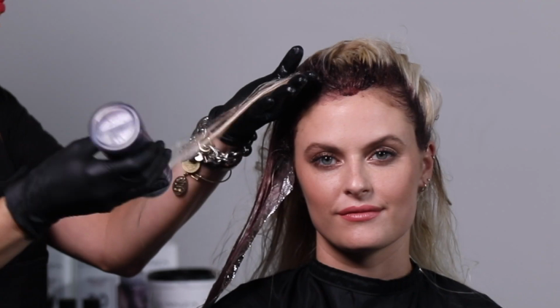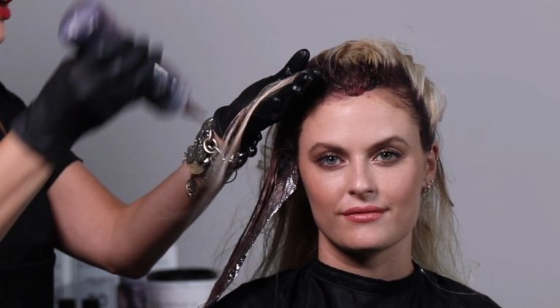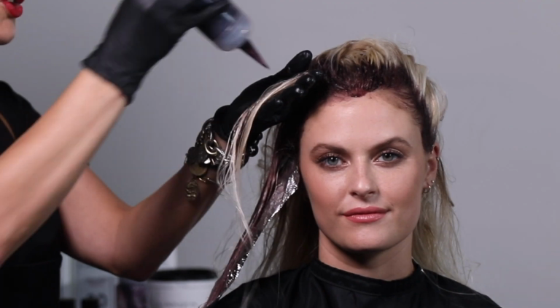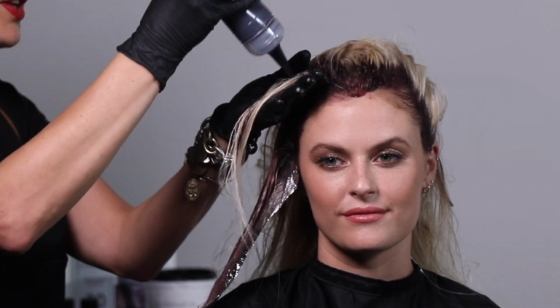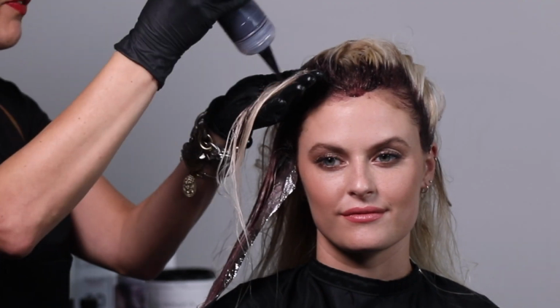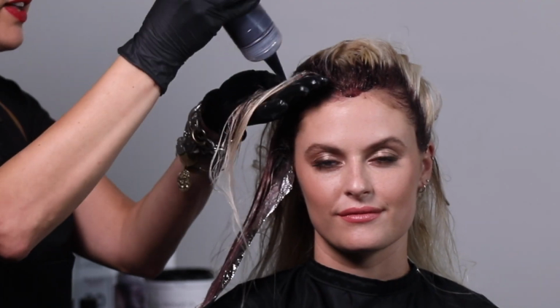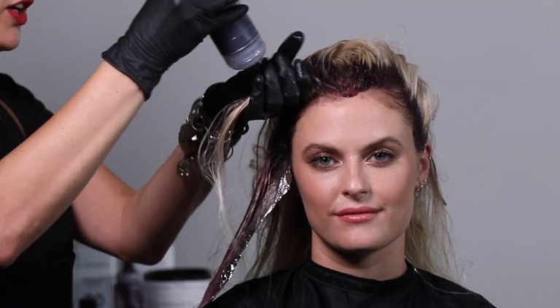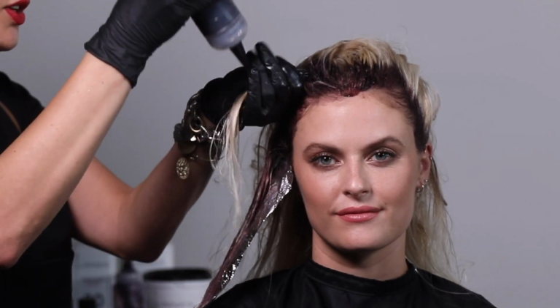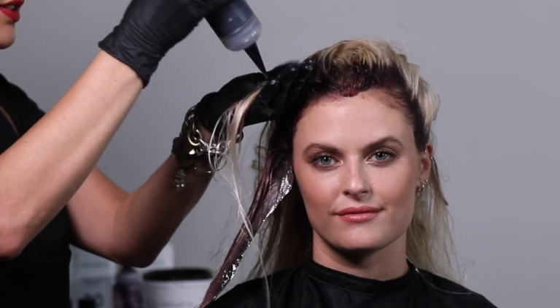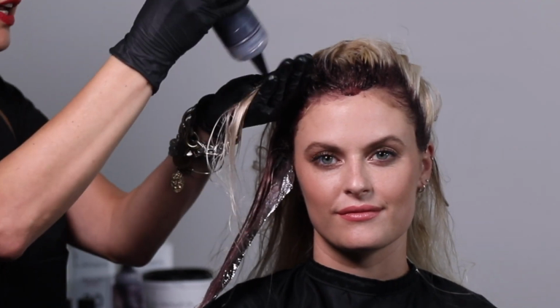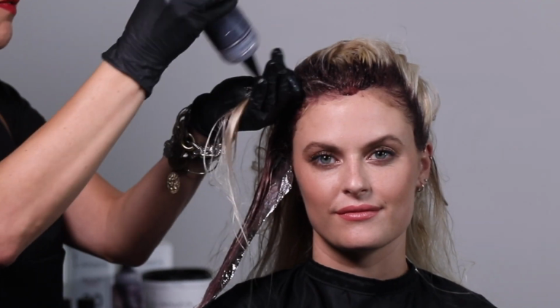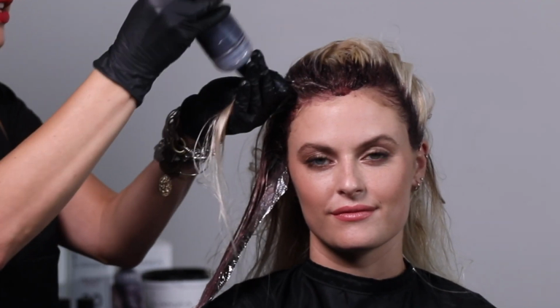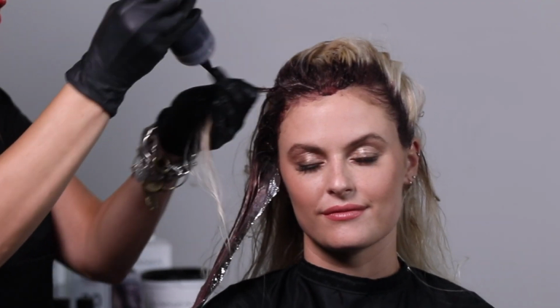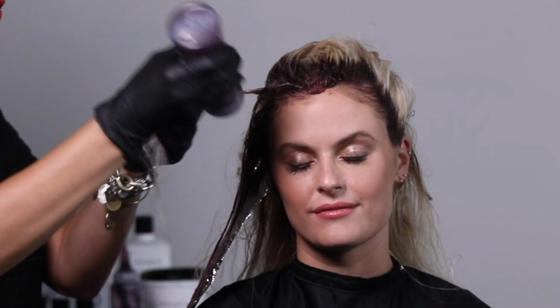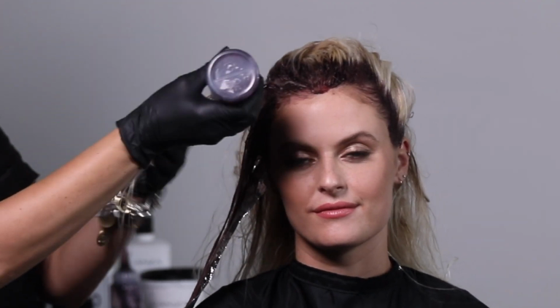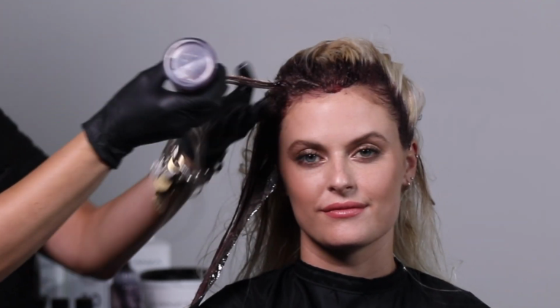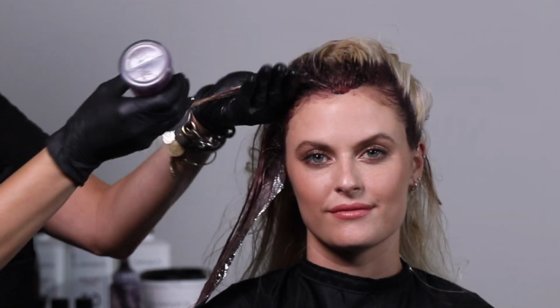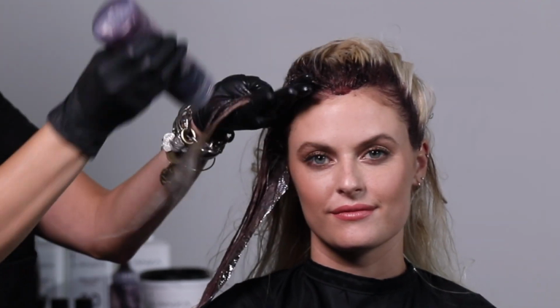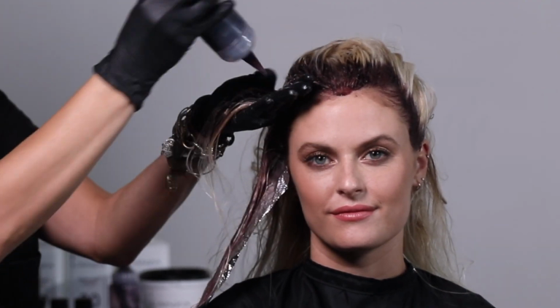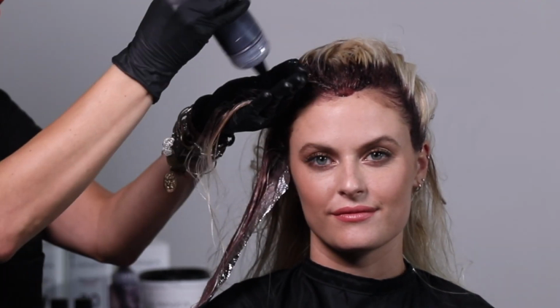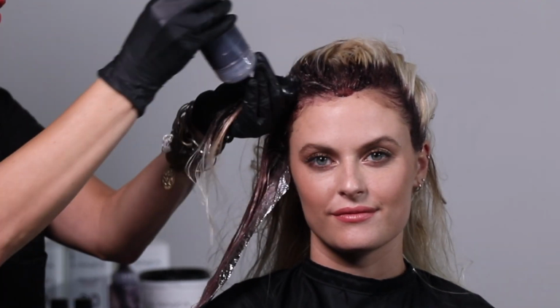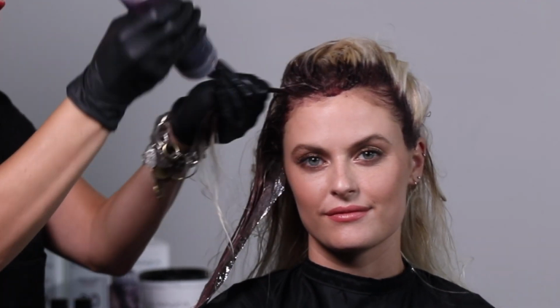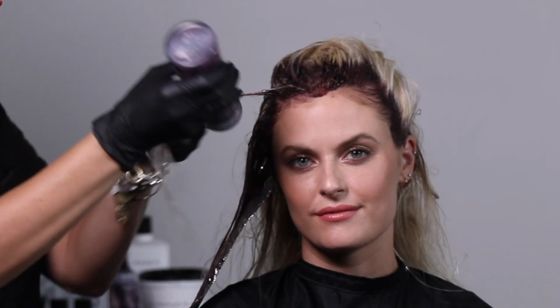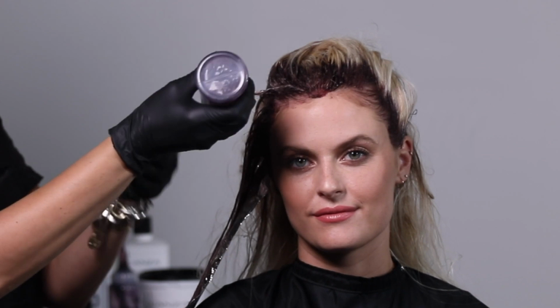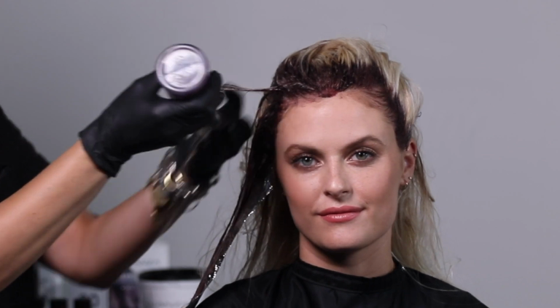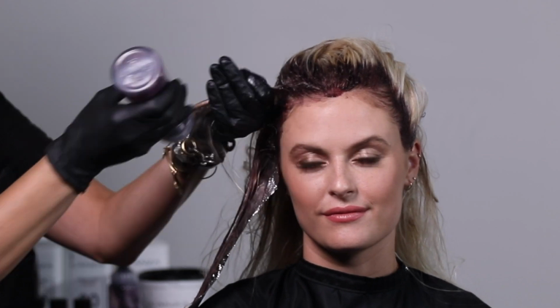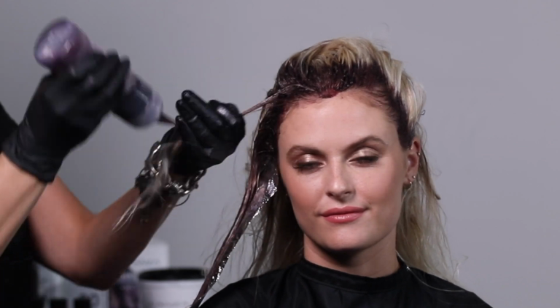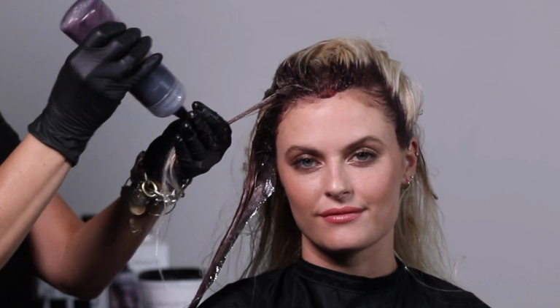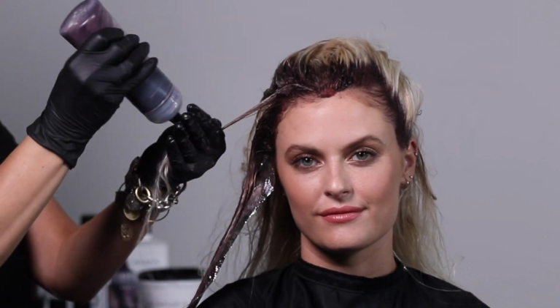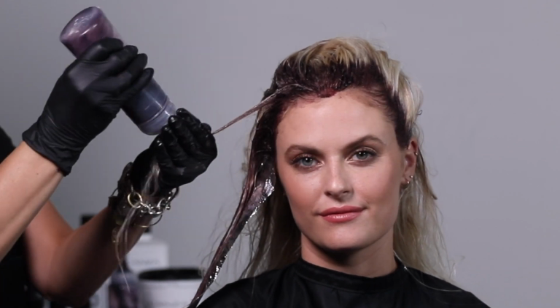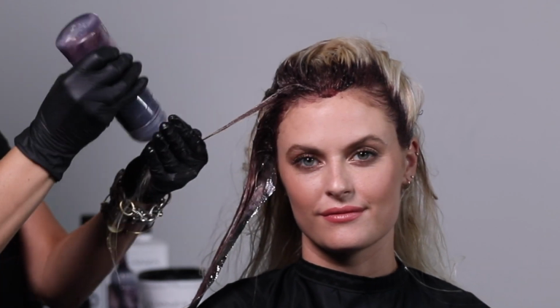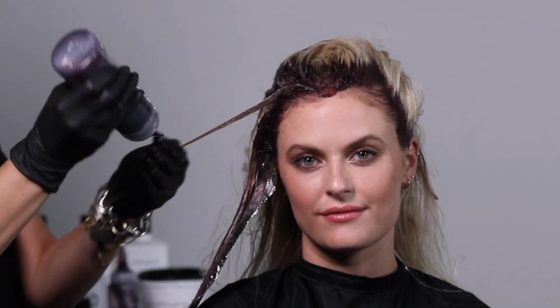Make sure you take fine sections. Taking fine sections will ensure proper saturation and beautiful color quality.